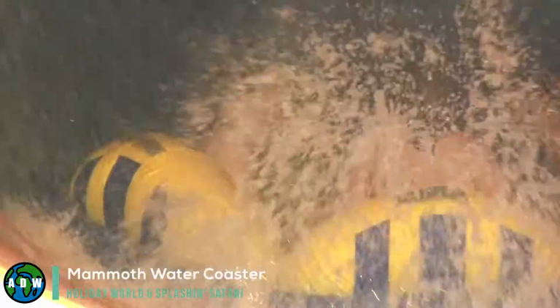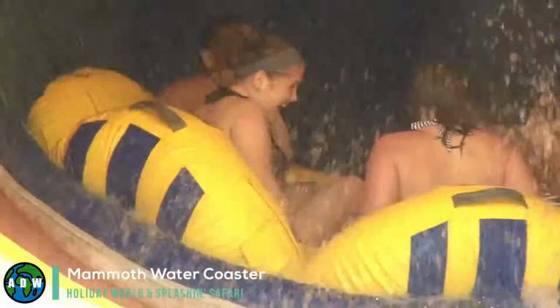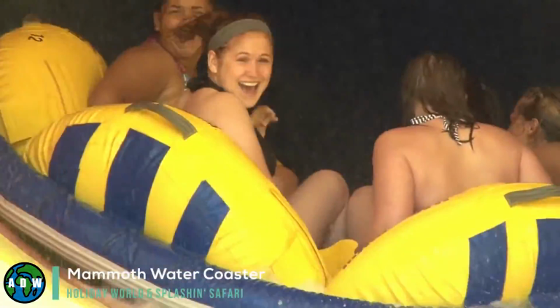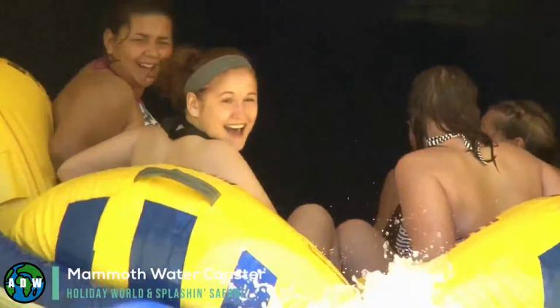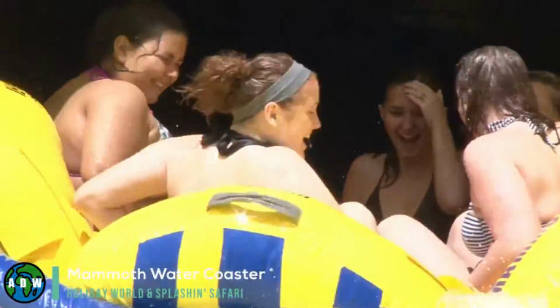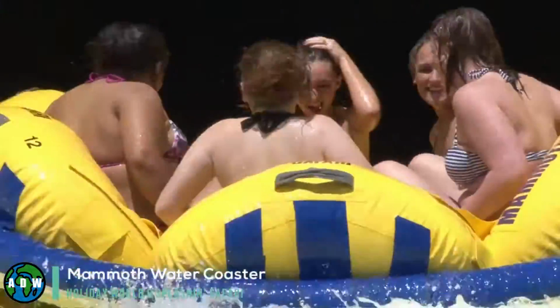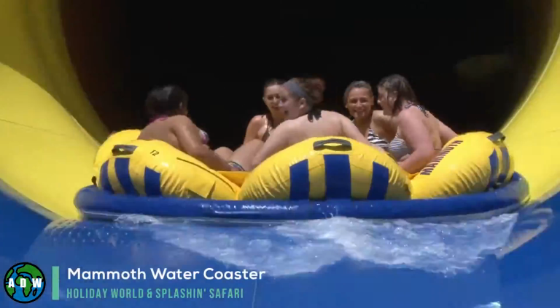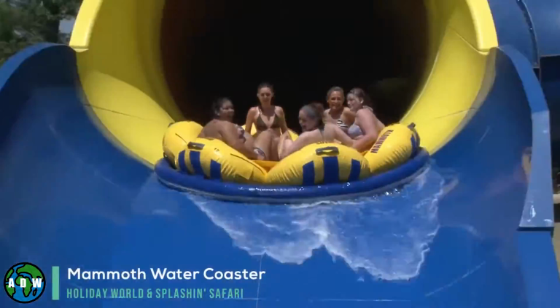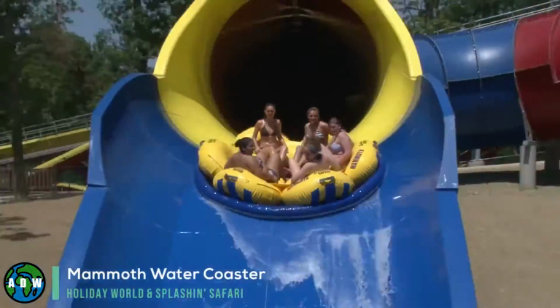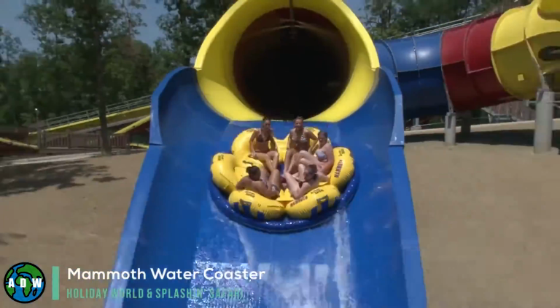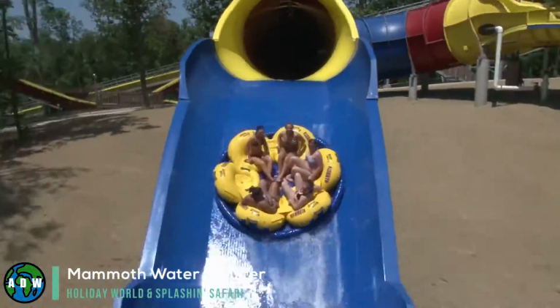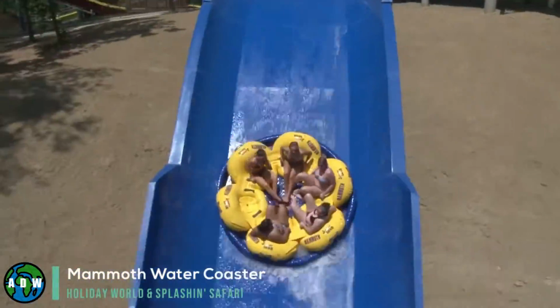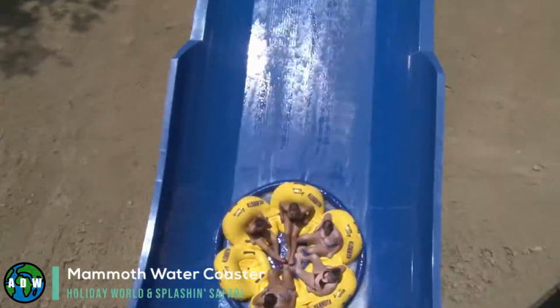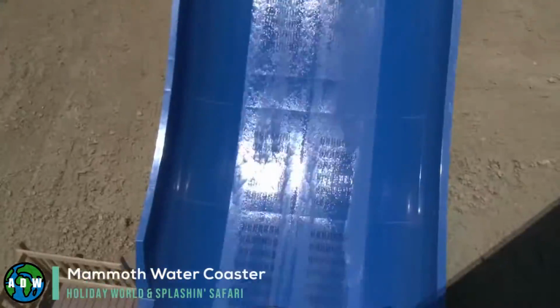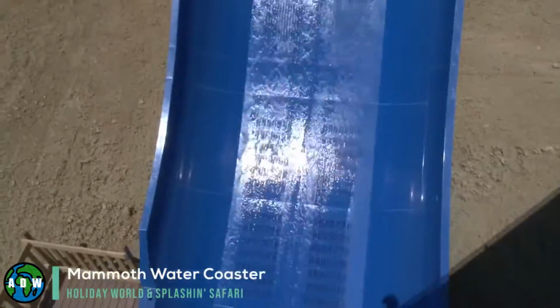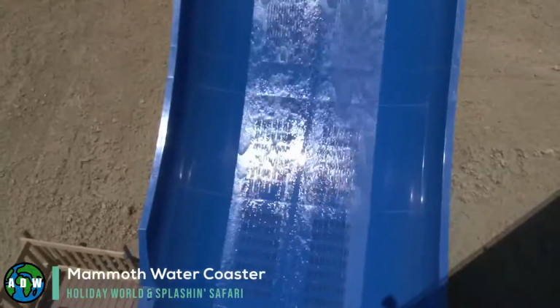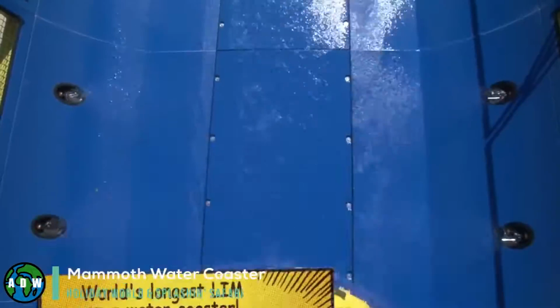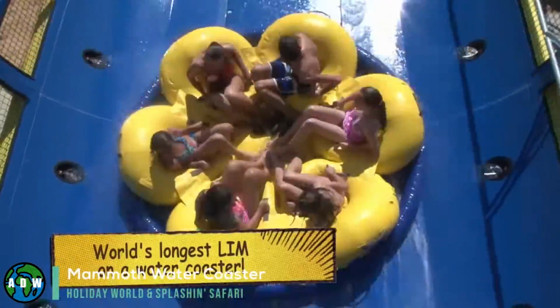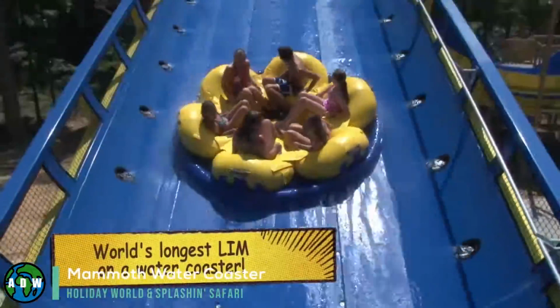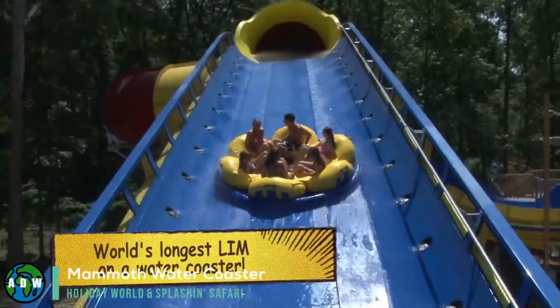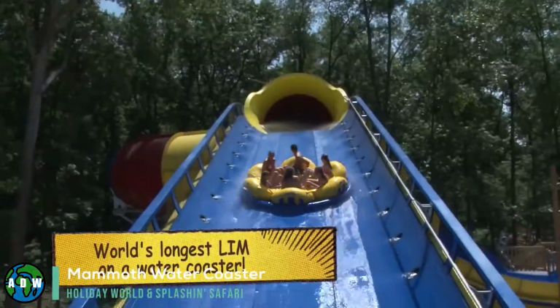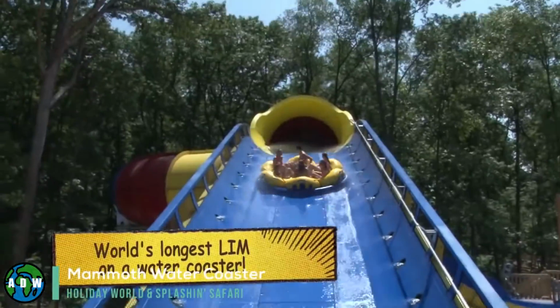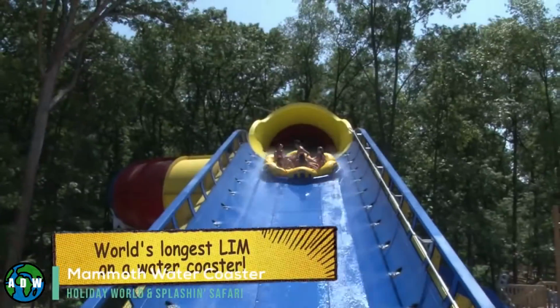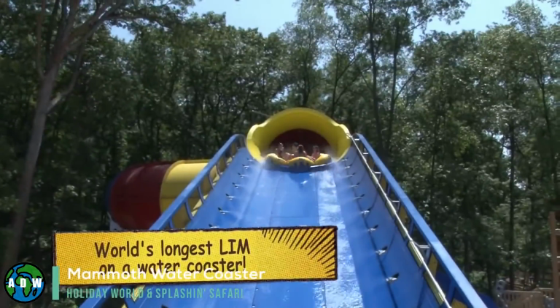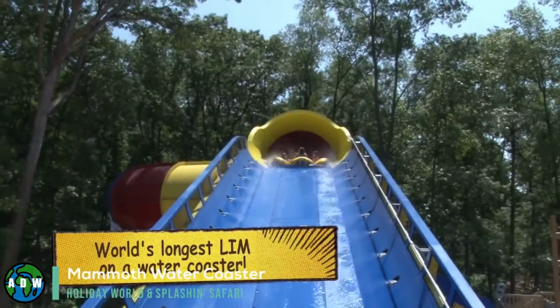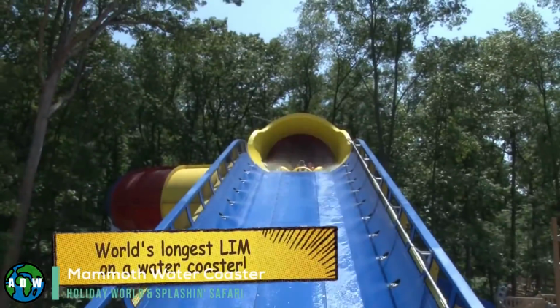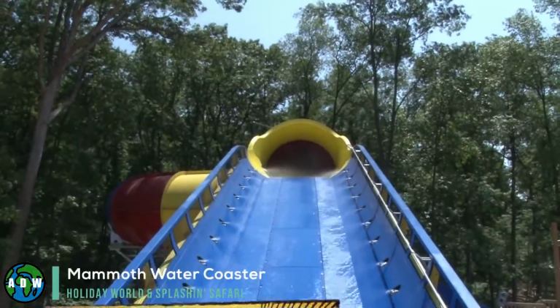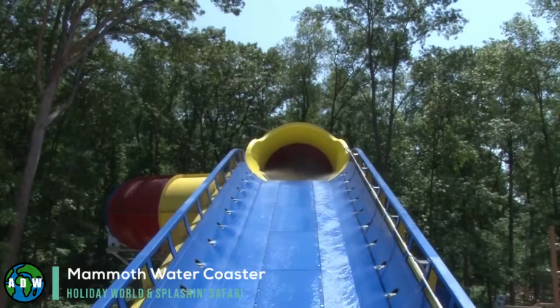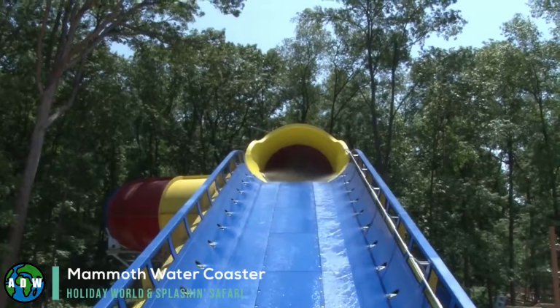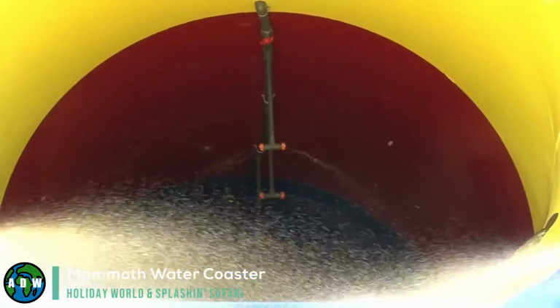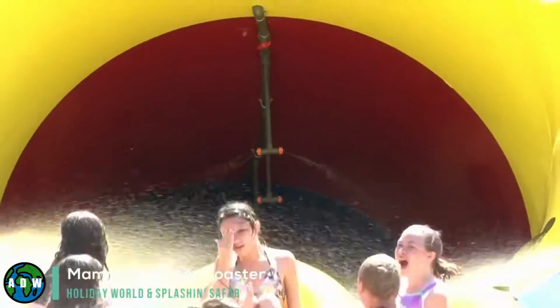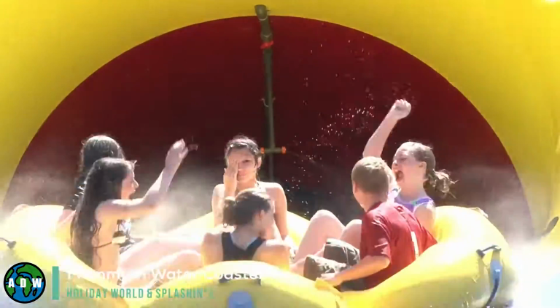The ride is also a record breaker, holding the record for the world's largest water coaster.